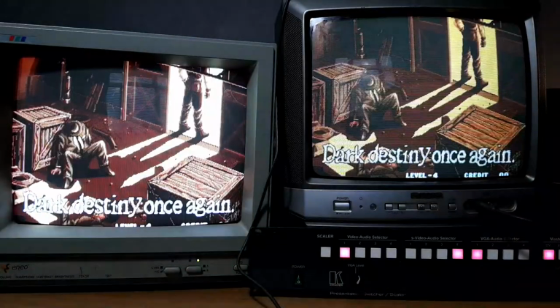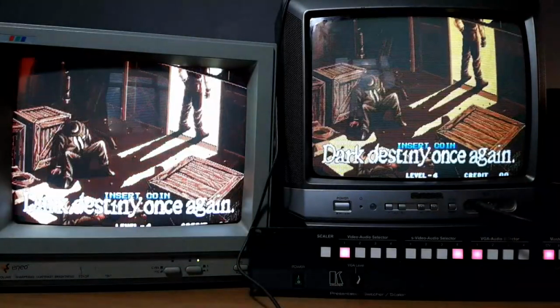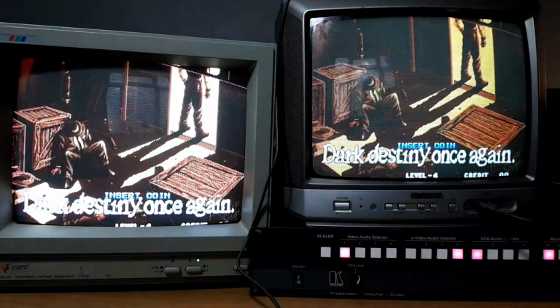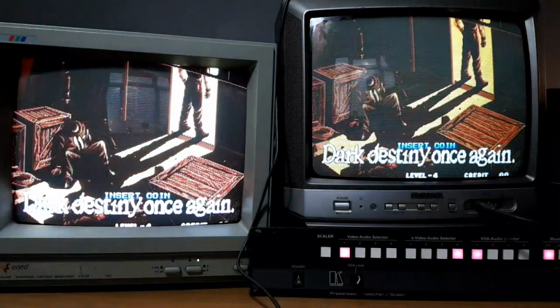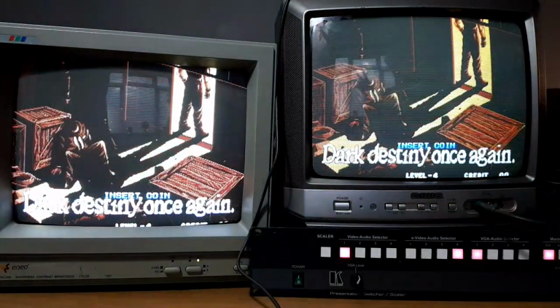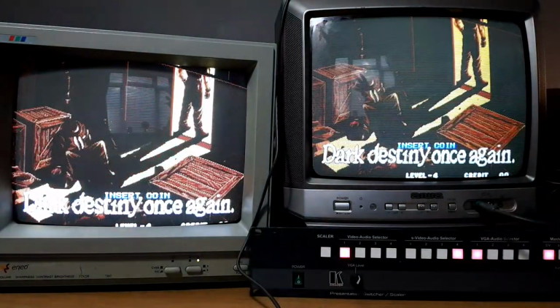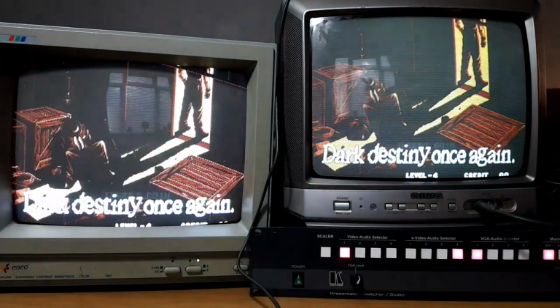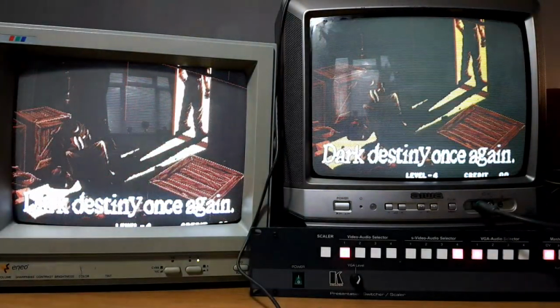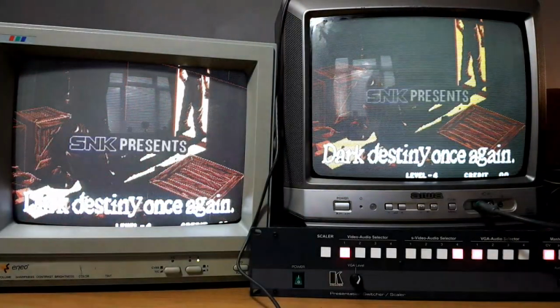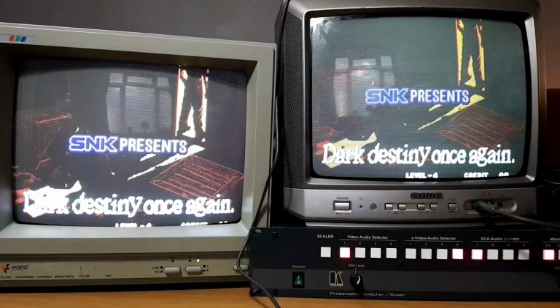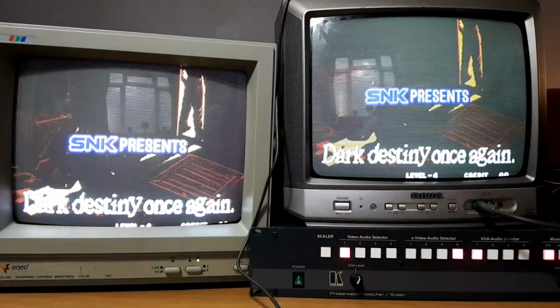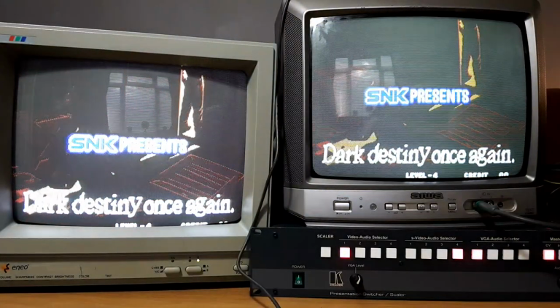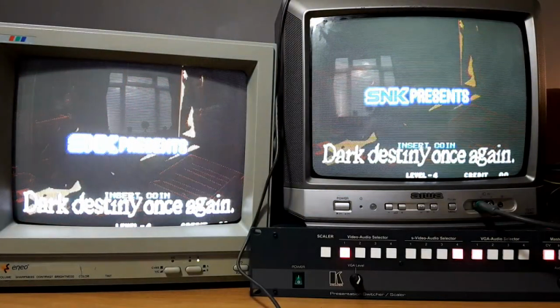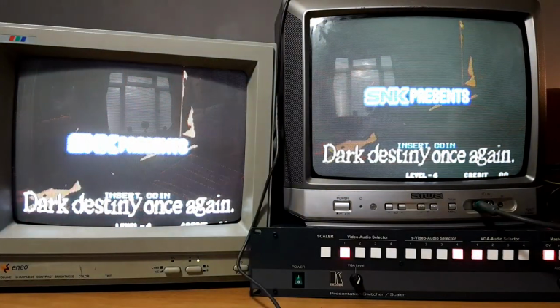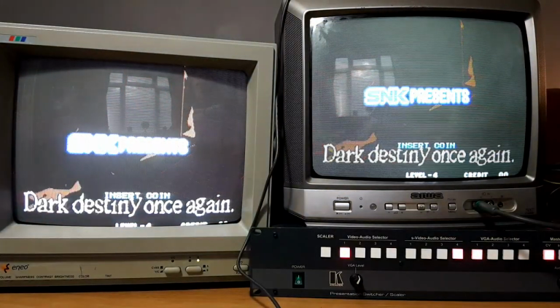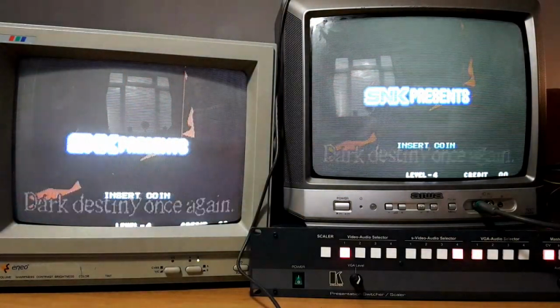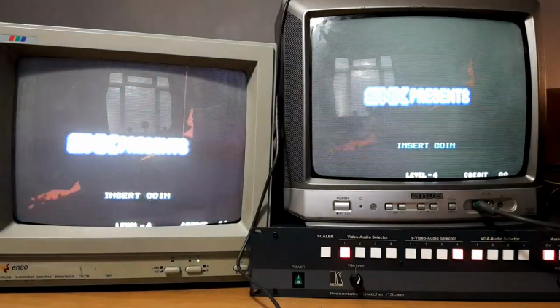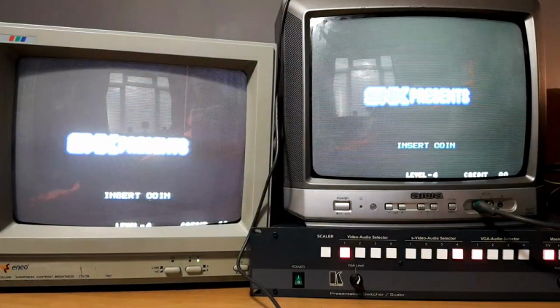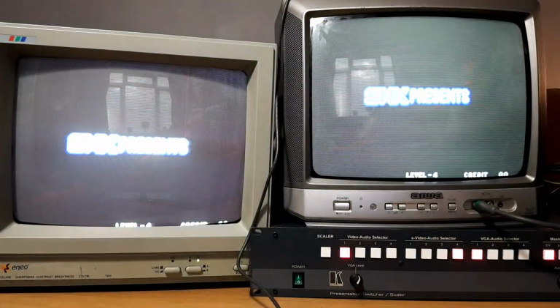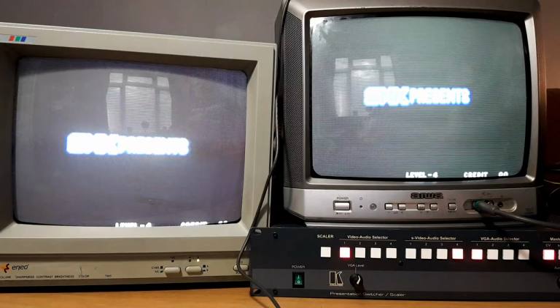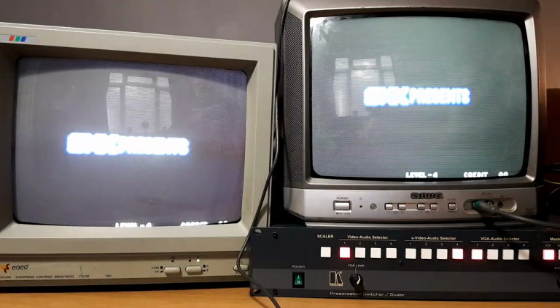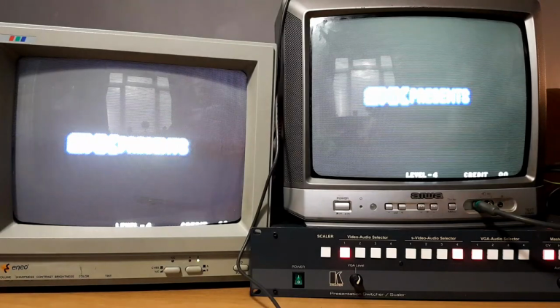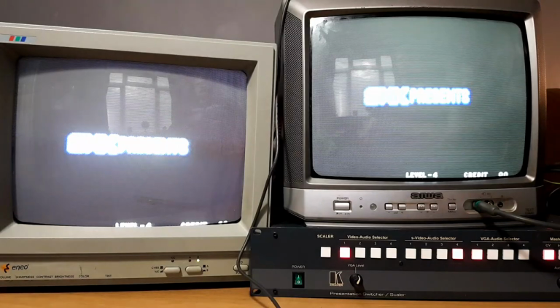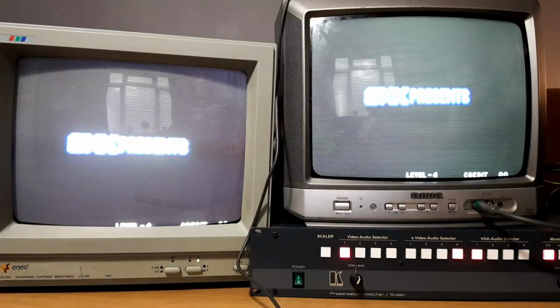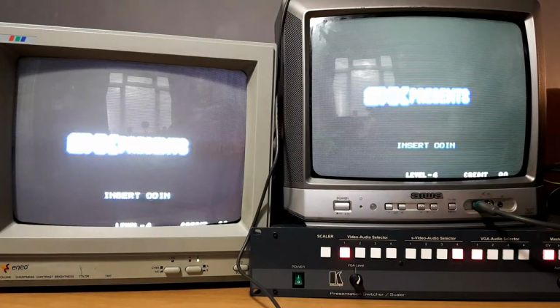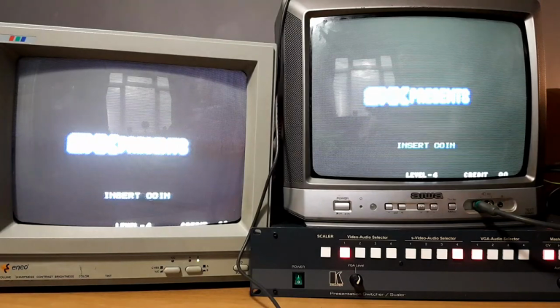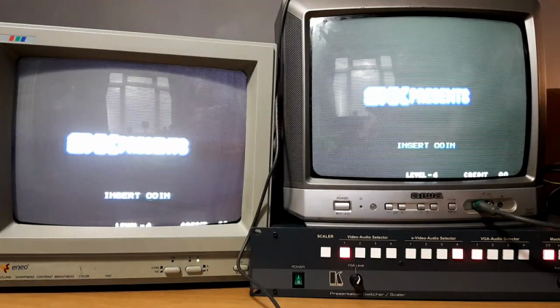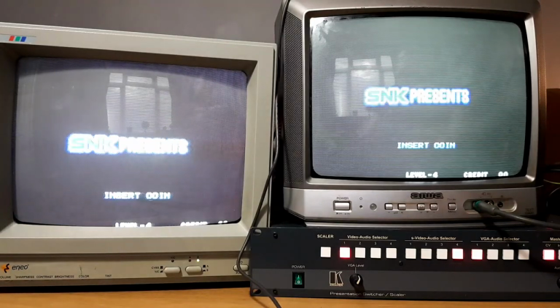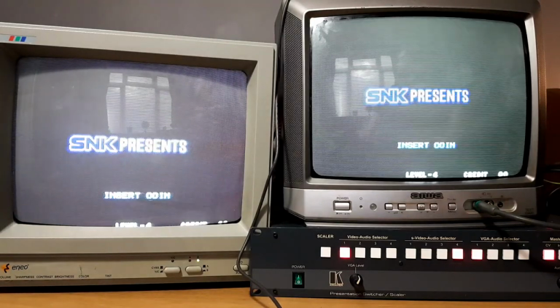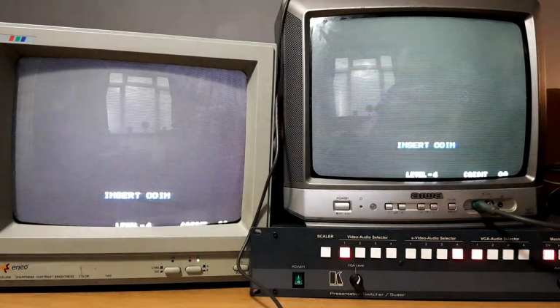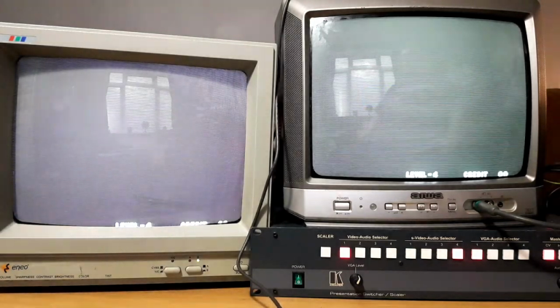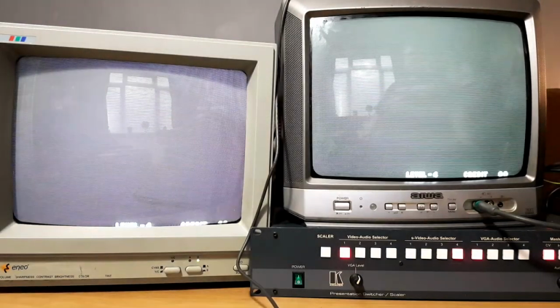It's not just this monitor — it actually looks quite nice on the standard TV also.